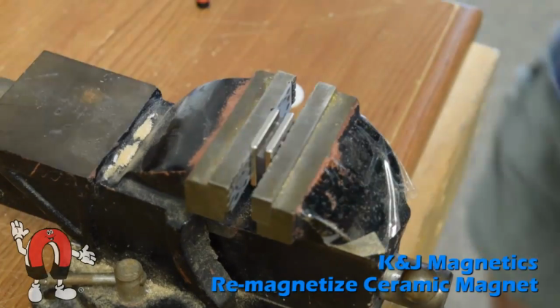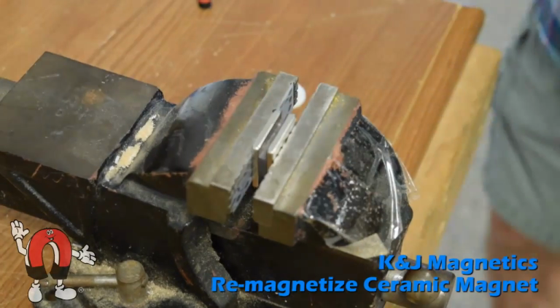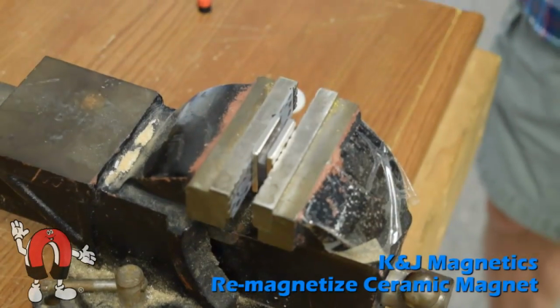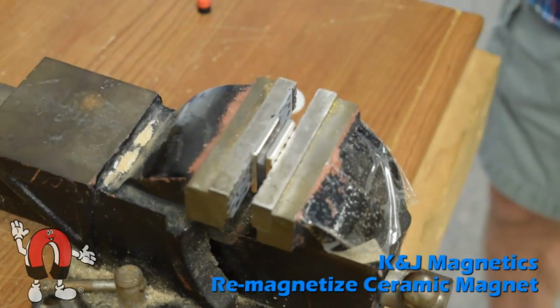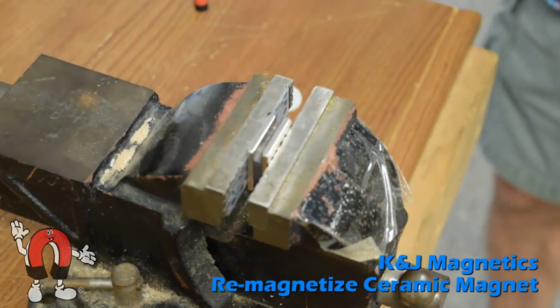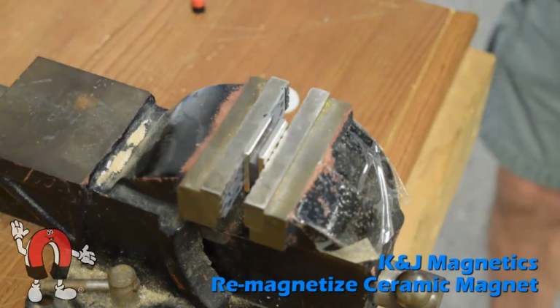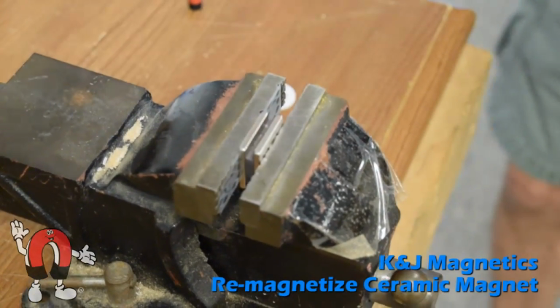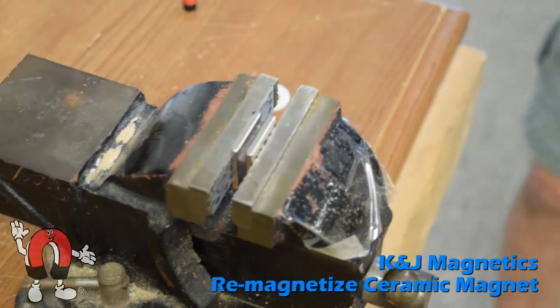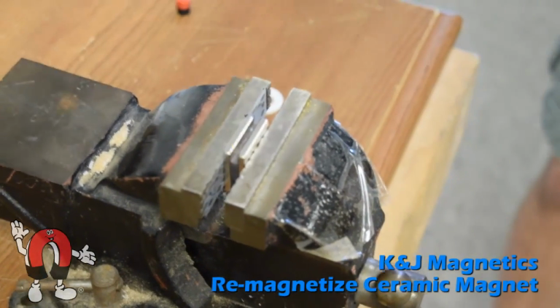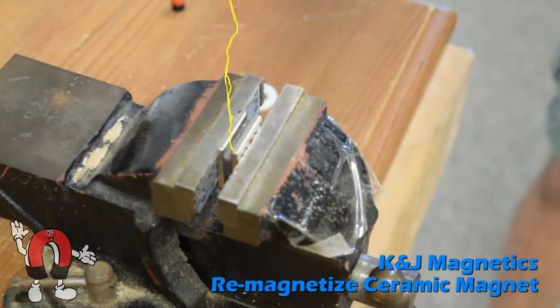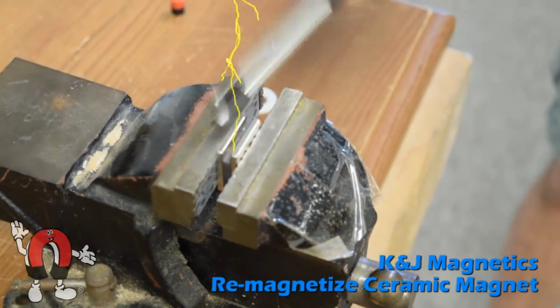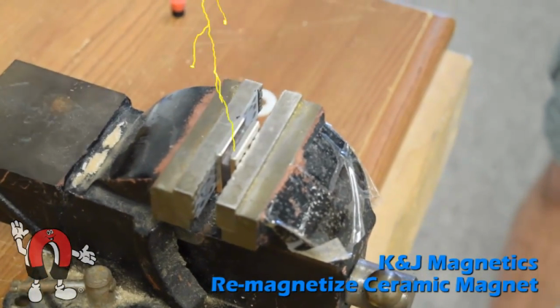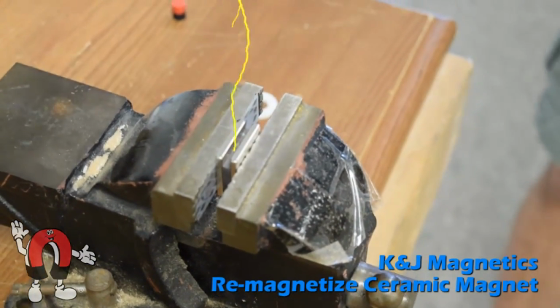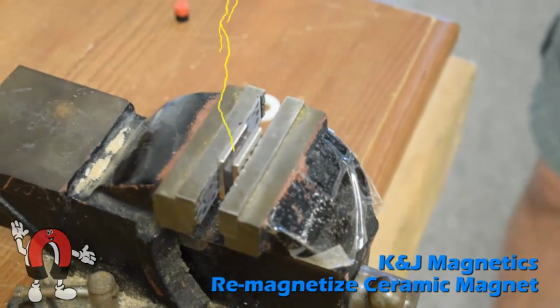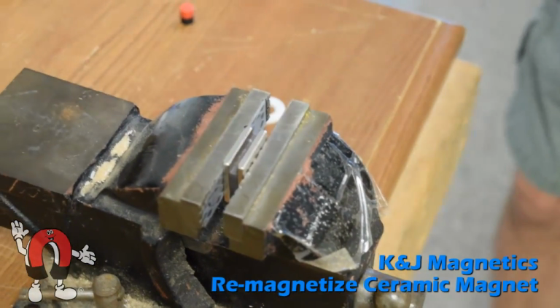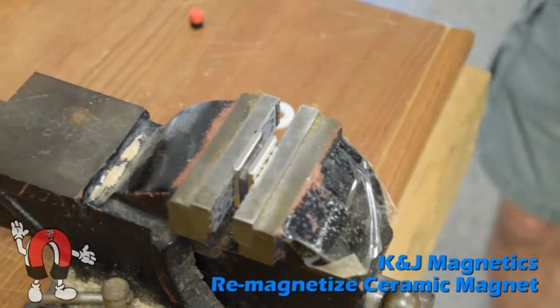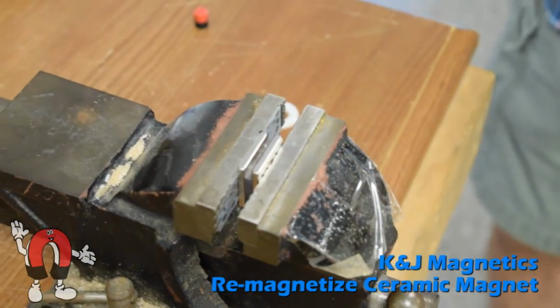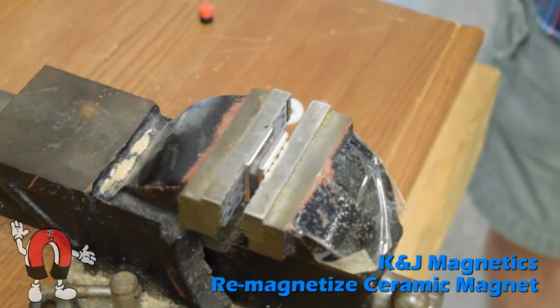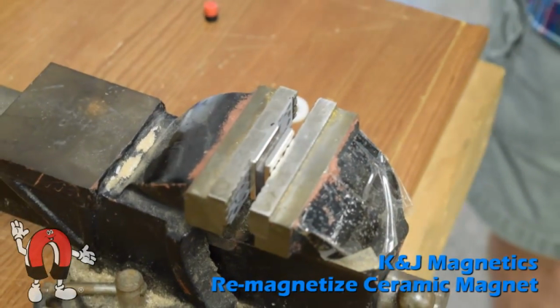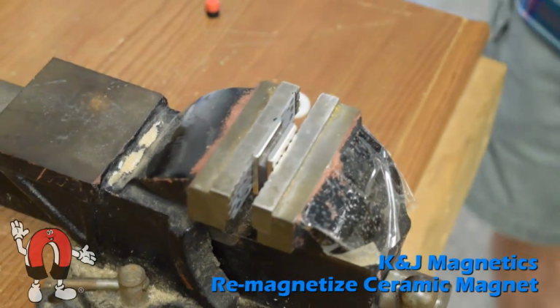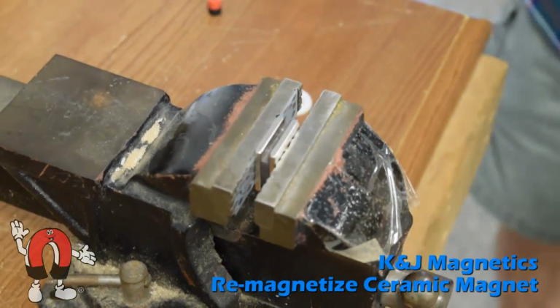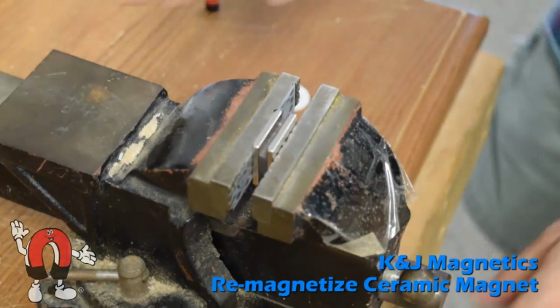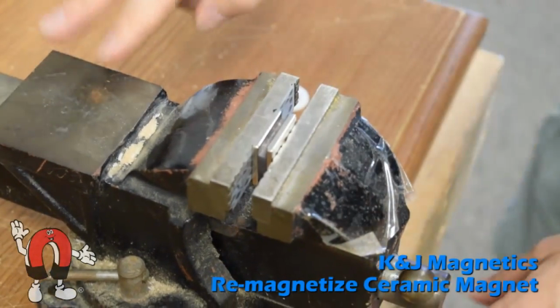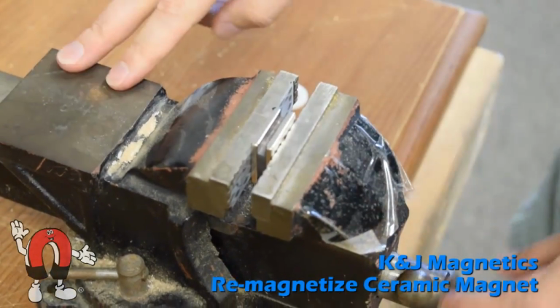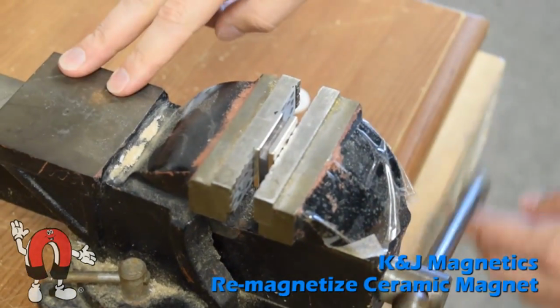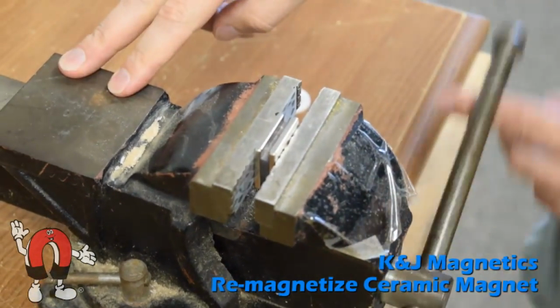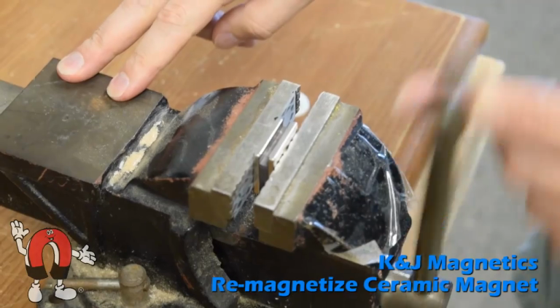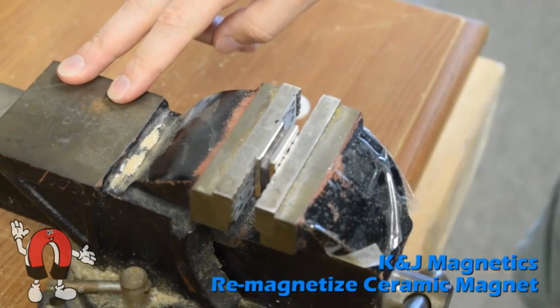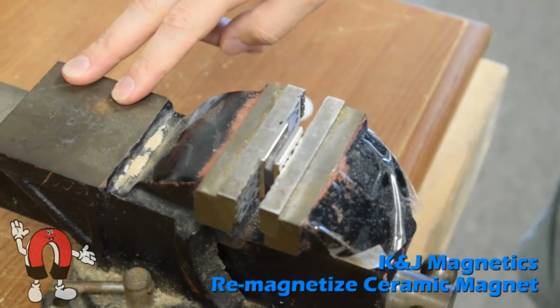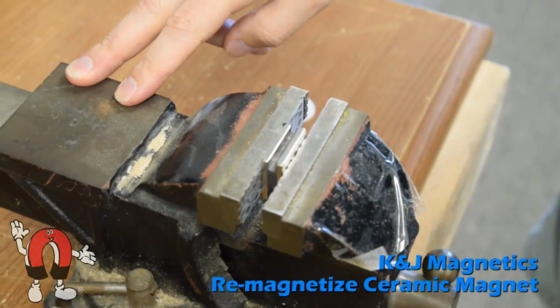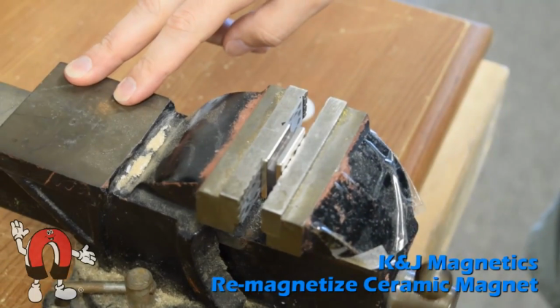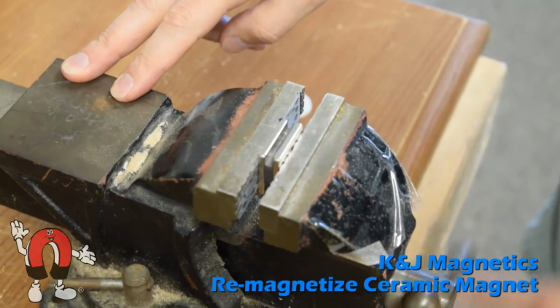With a little magic, the ceramic magnet should now be re-magnetized.